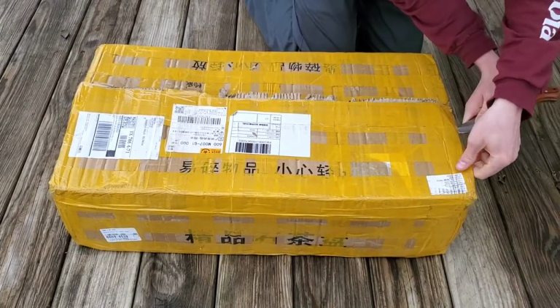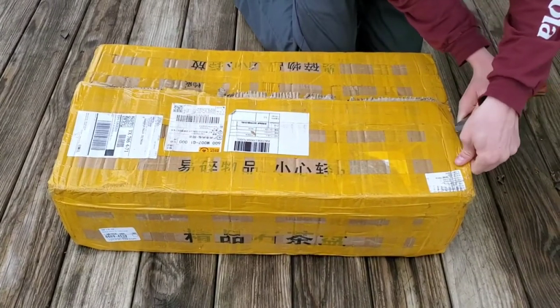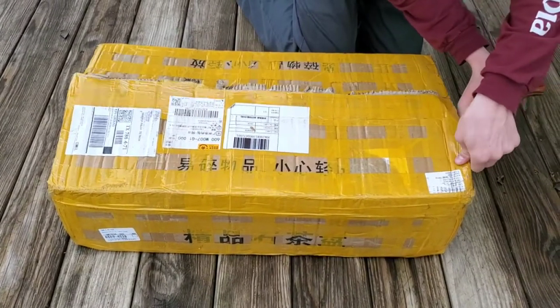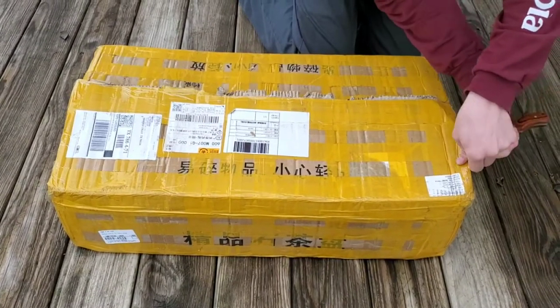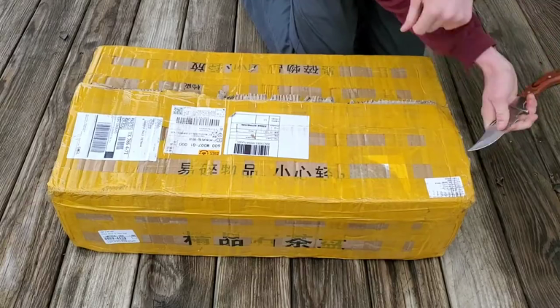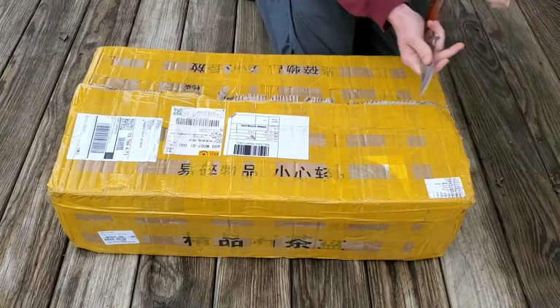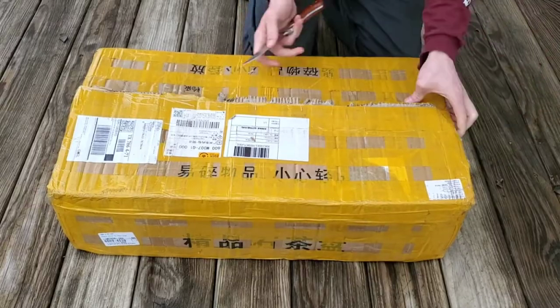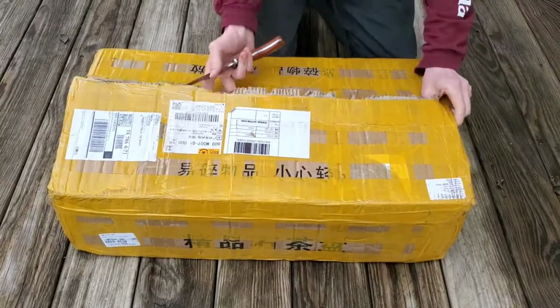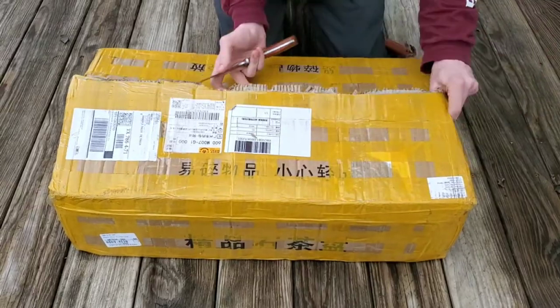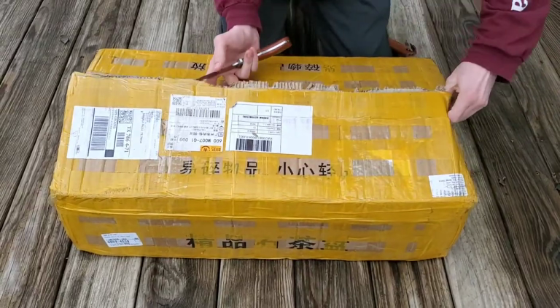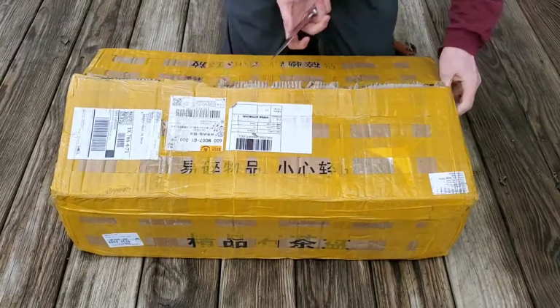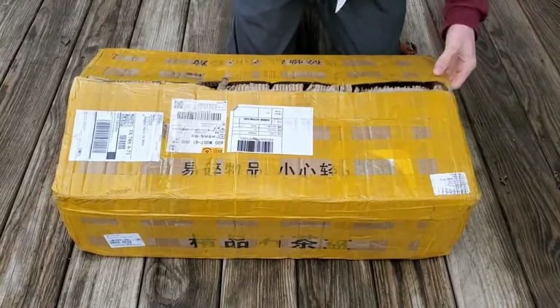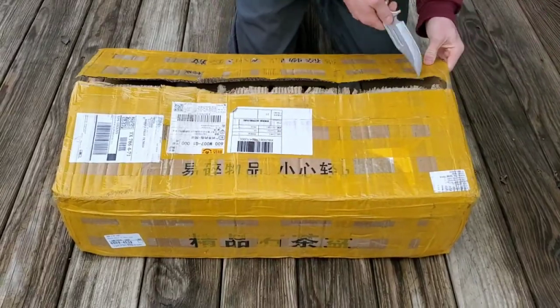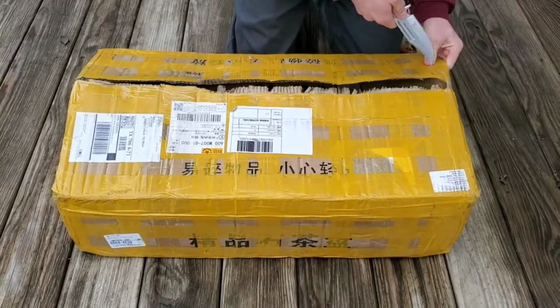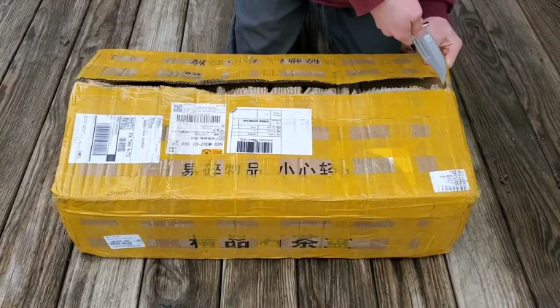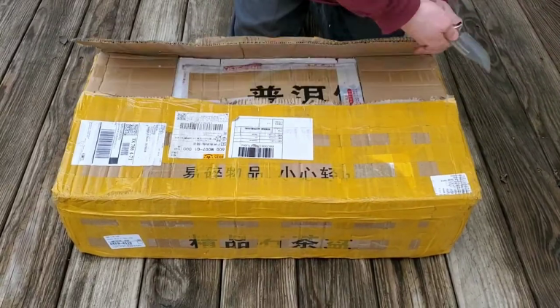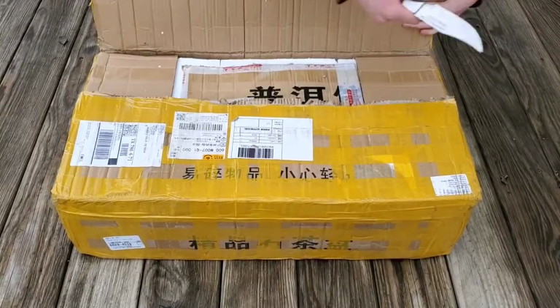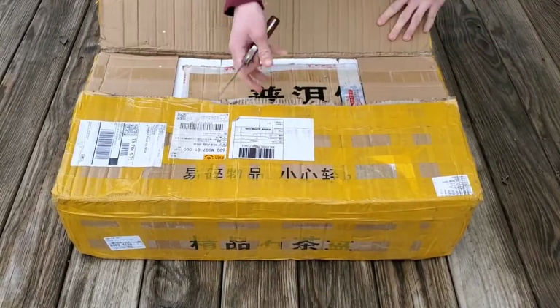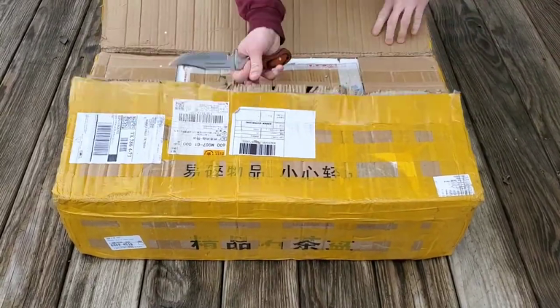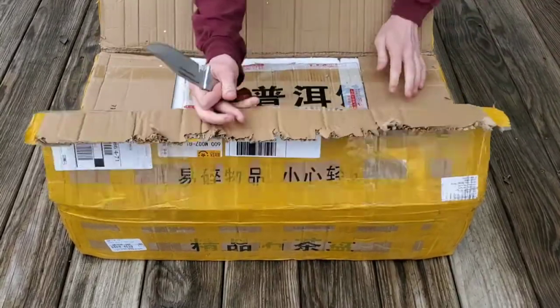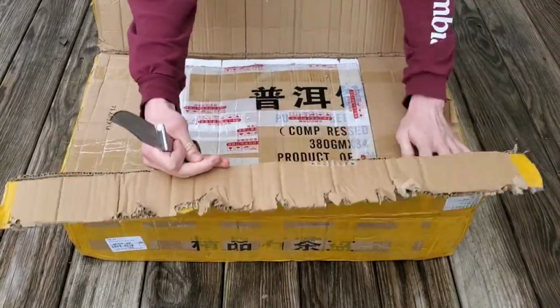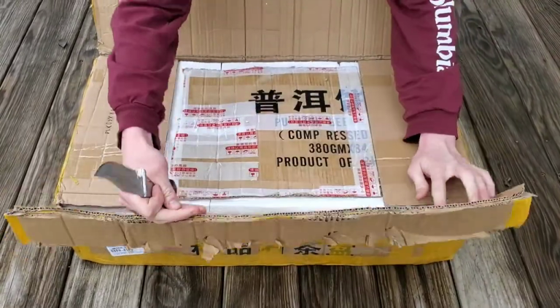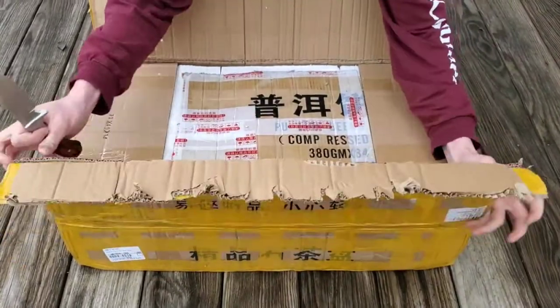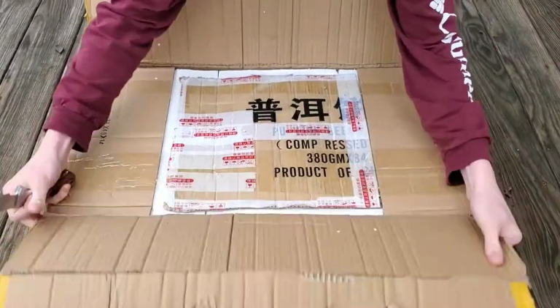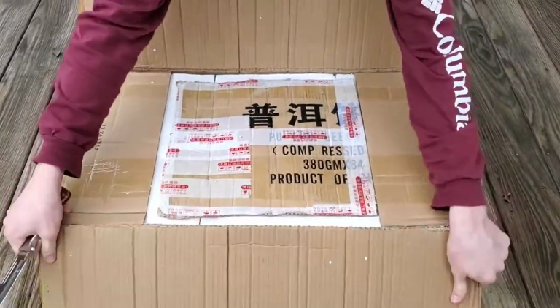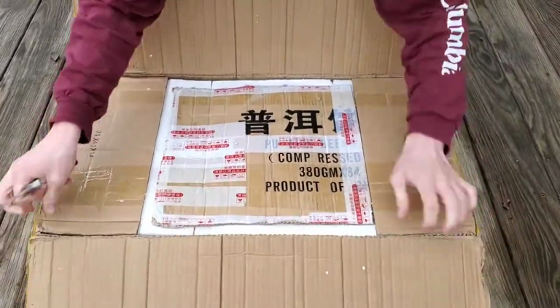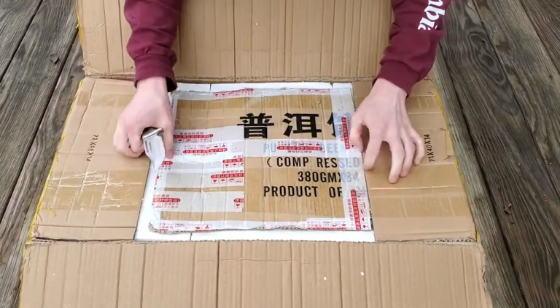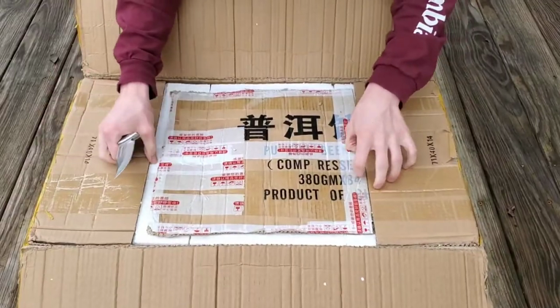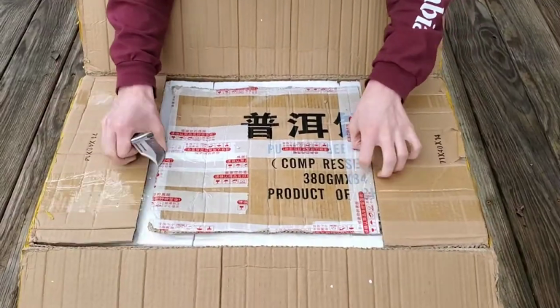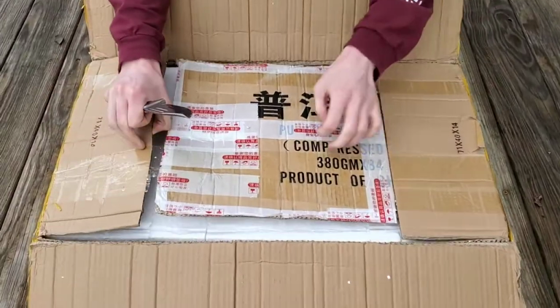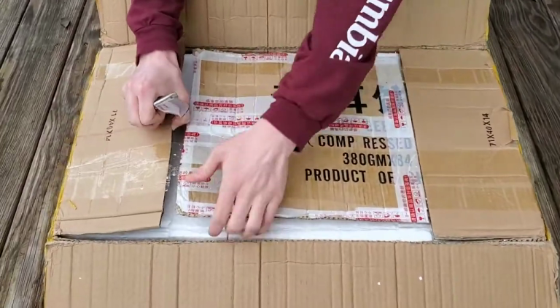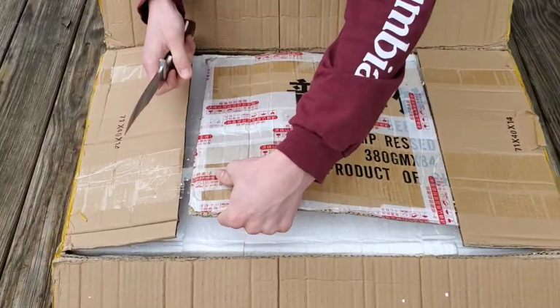Definitely been waiting on it. There we go — a lot of packaging on this one.